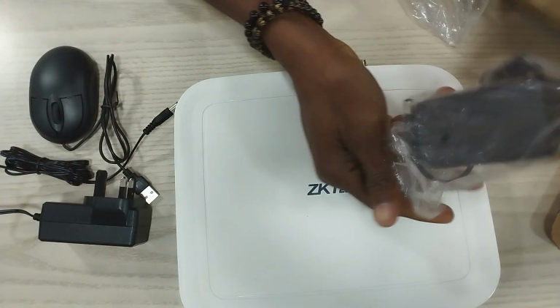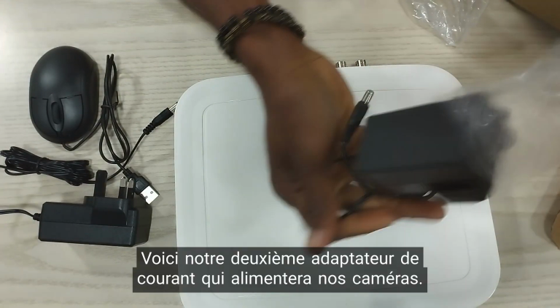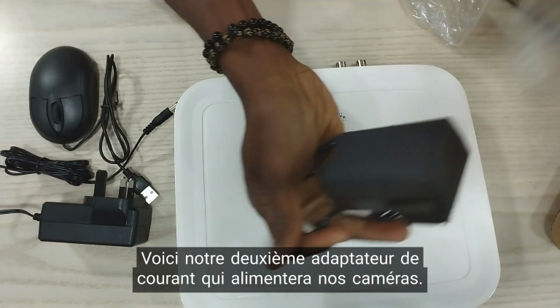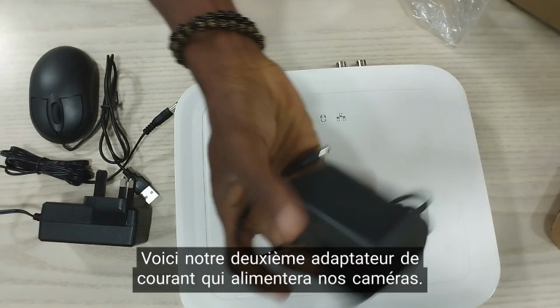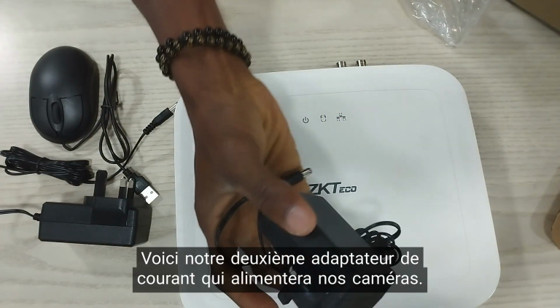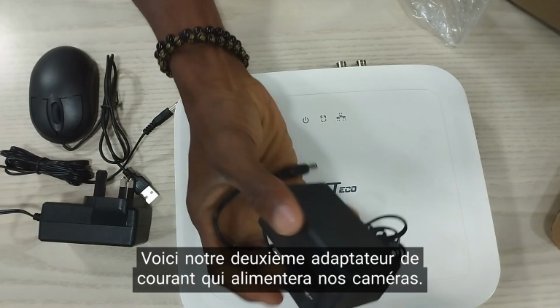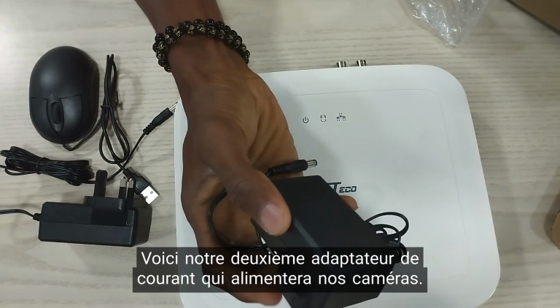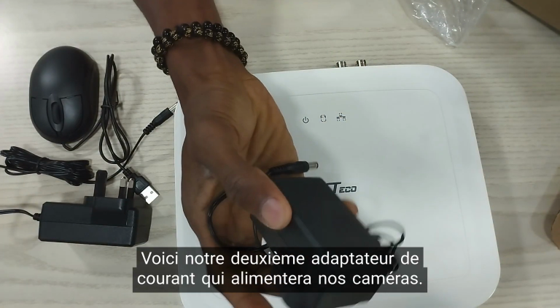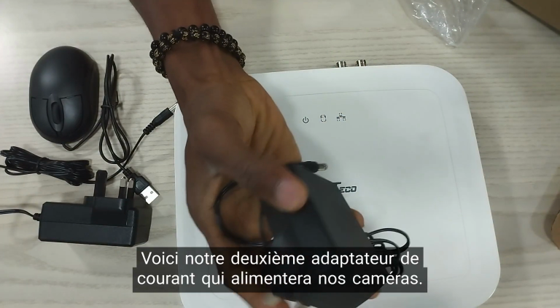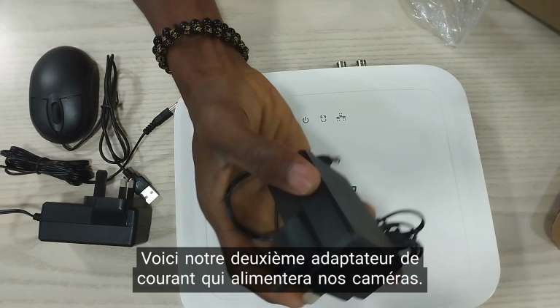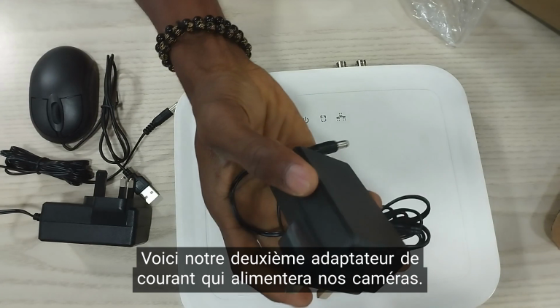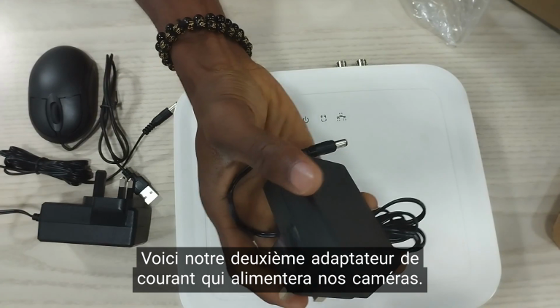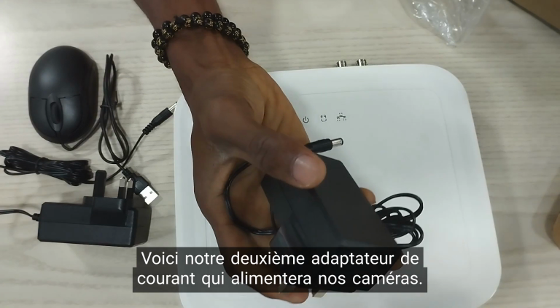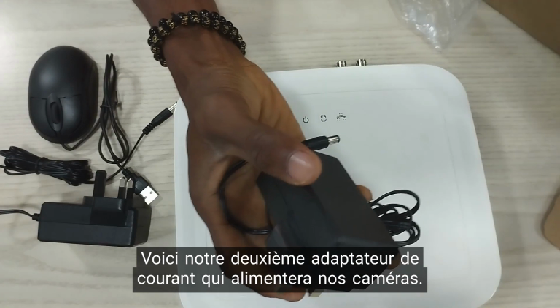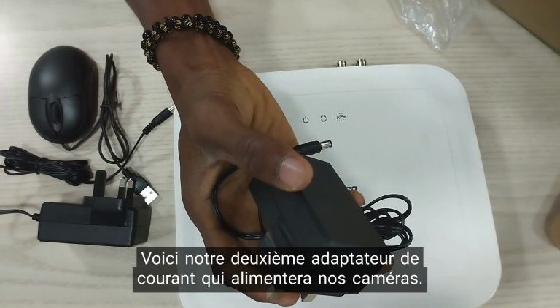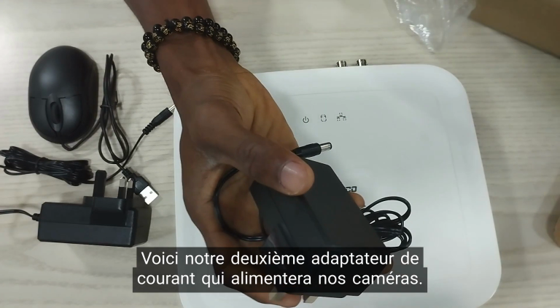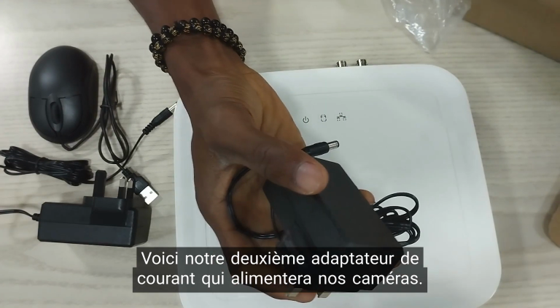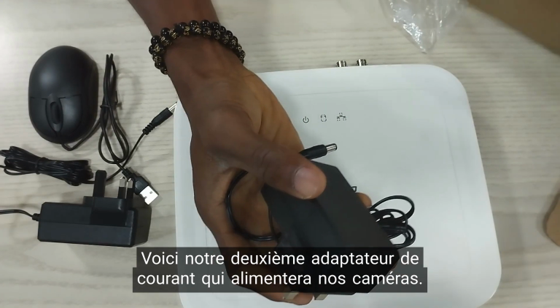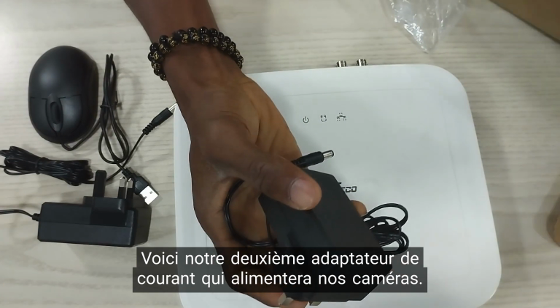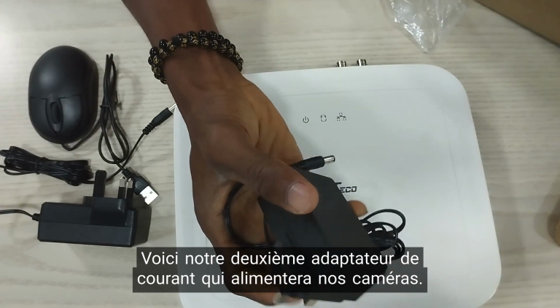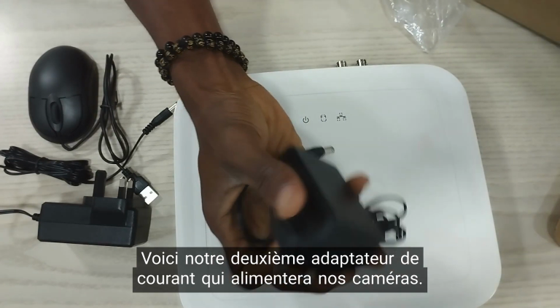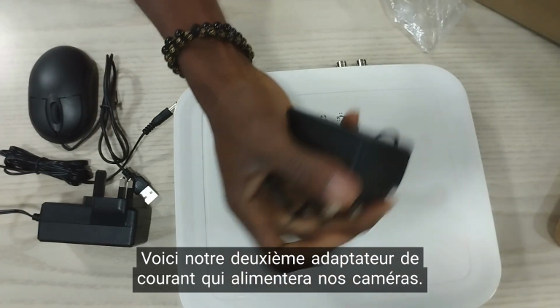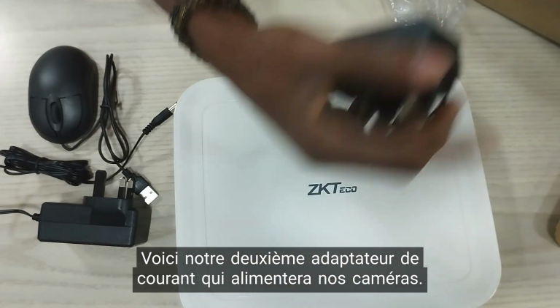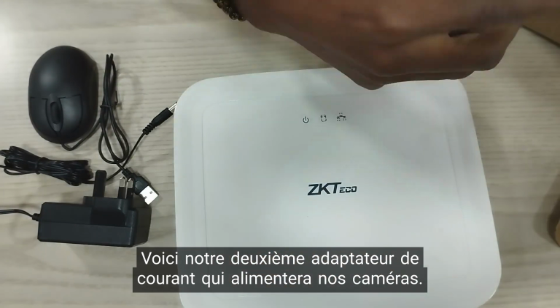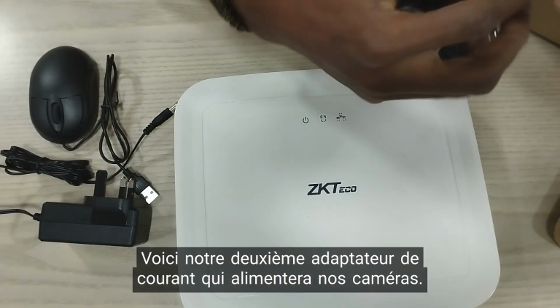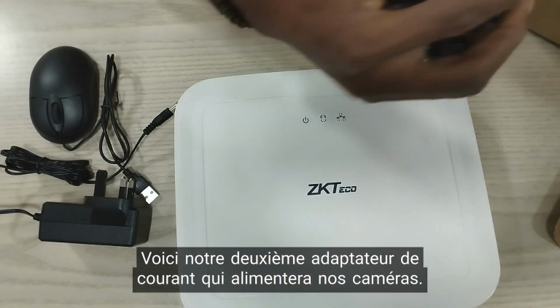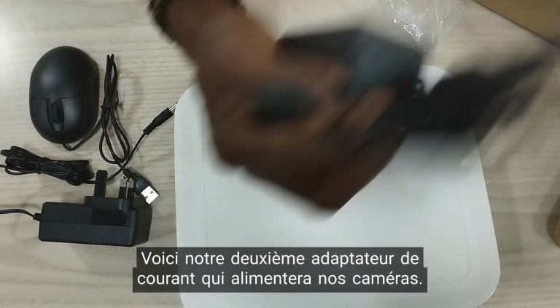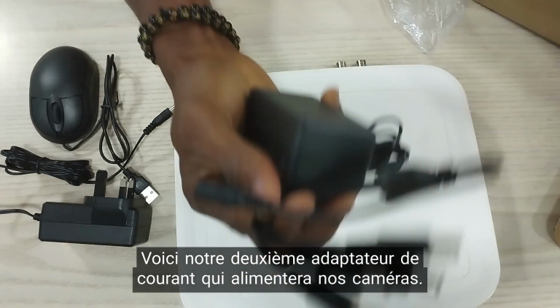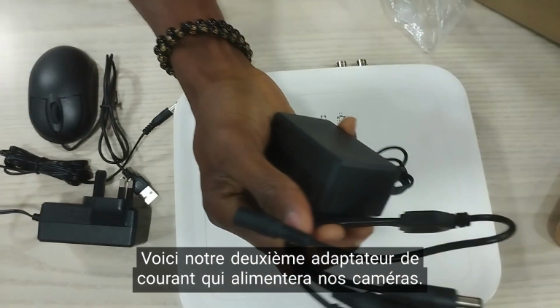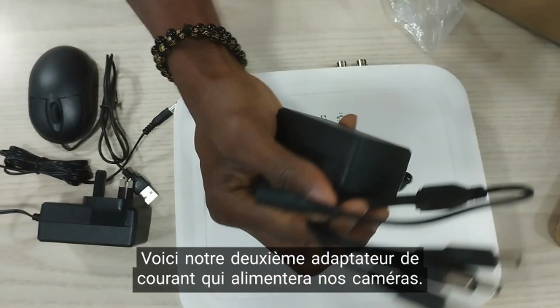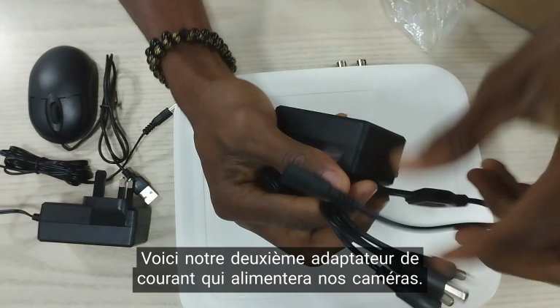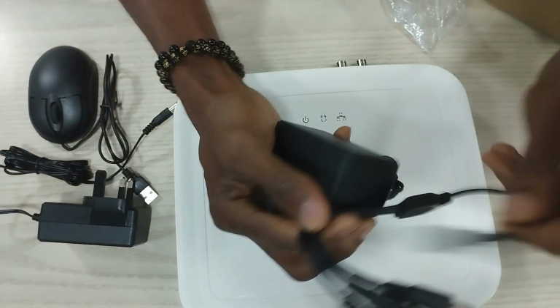This is our second power adapter, which powers the cameras by connecting it to this.